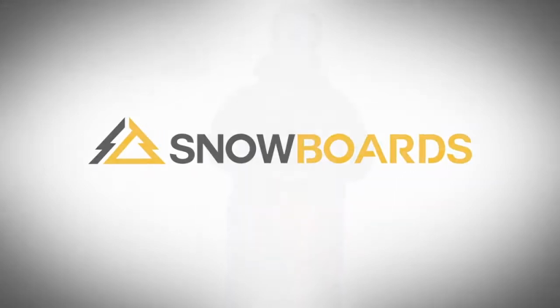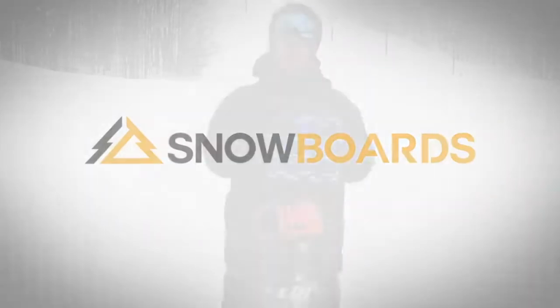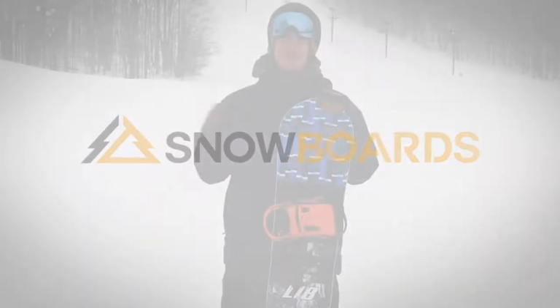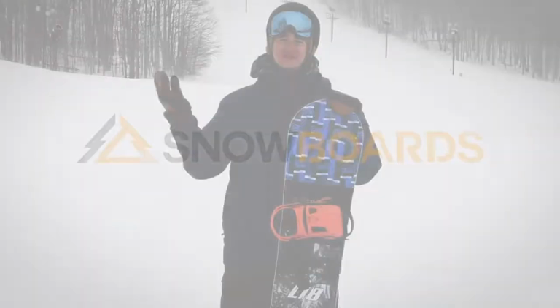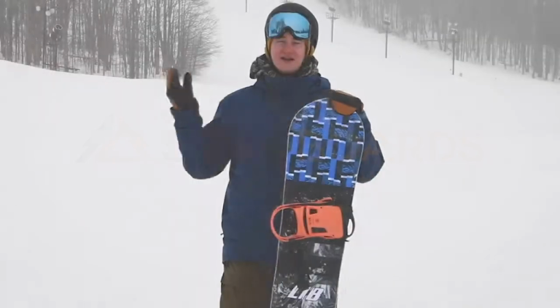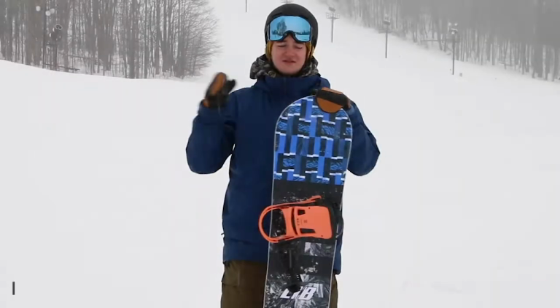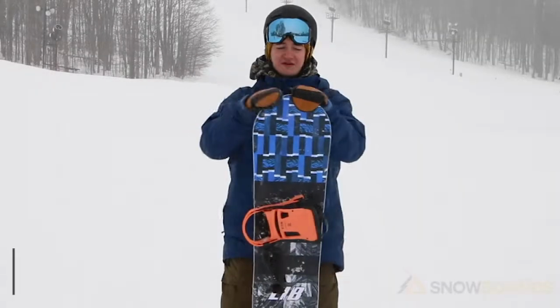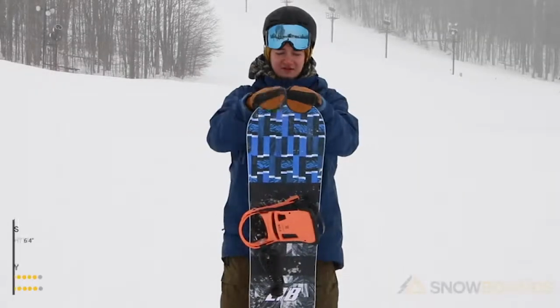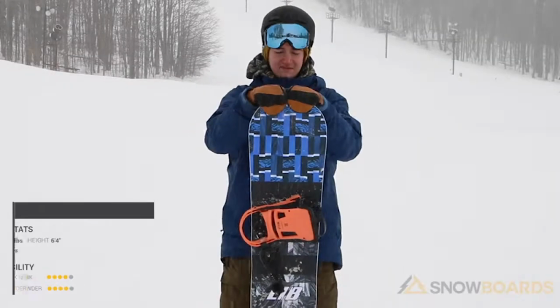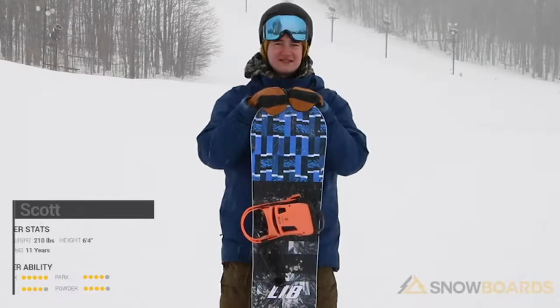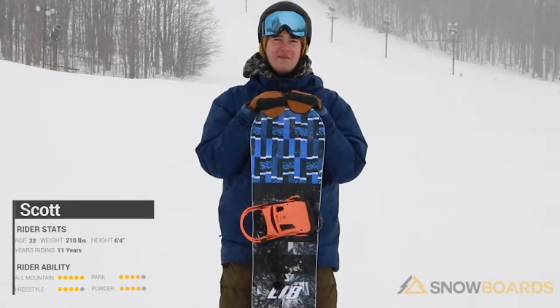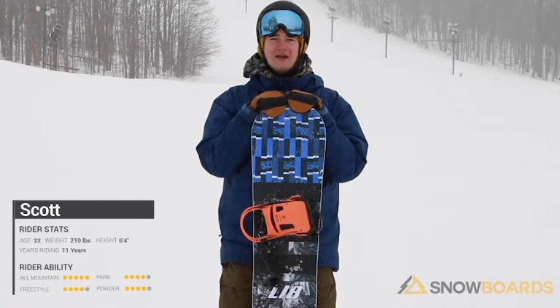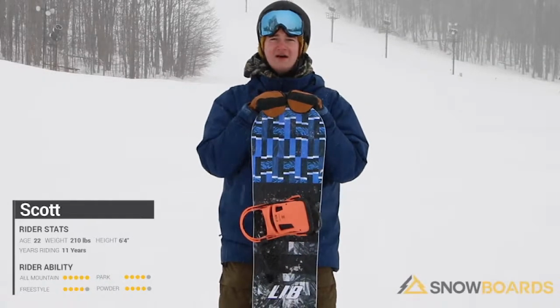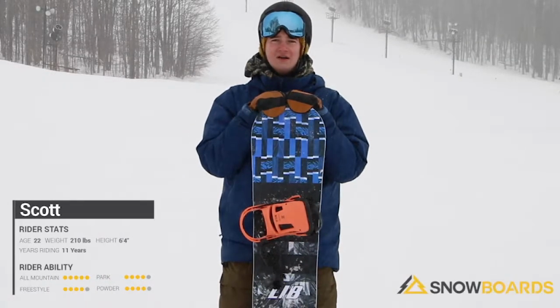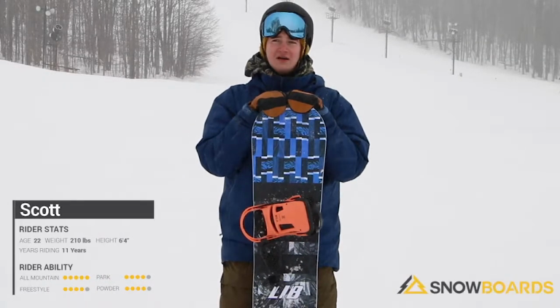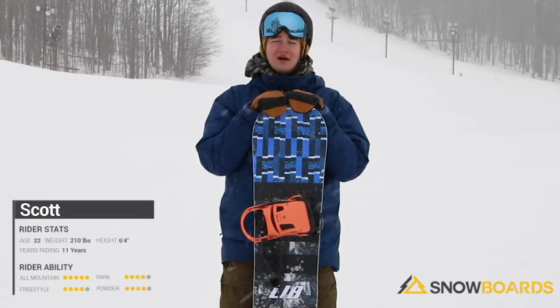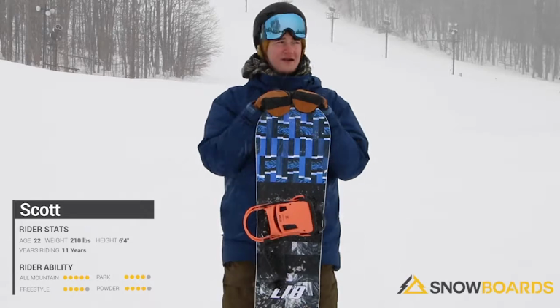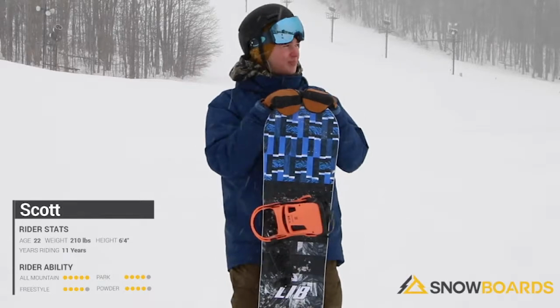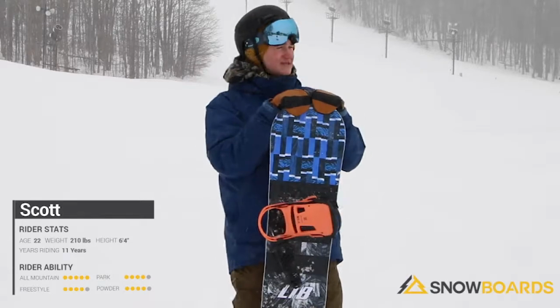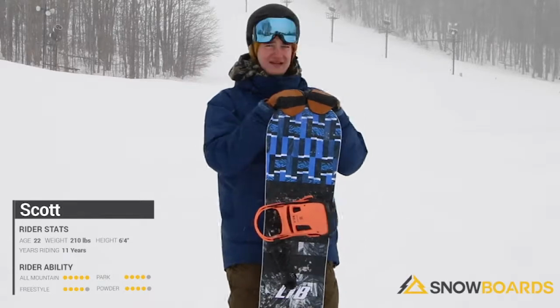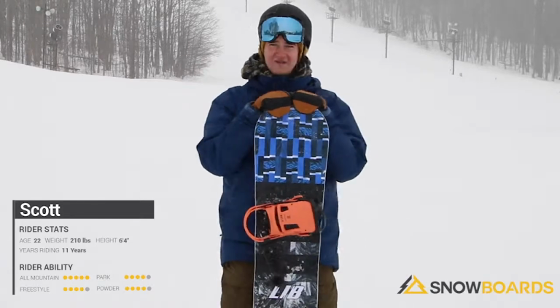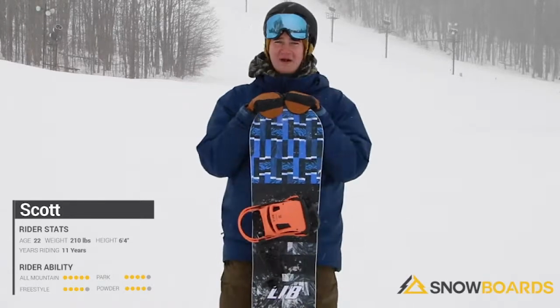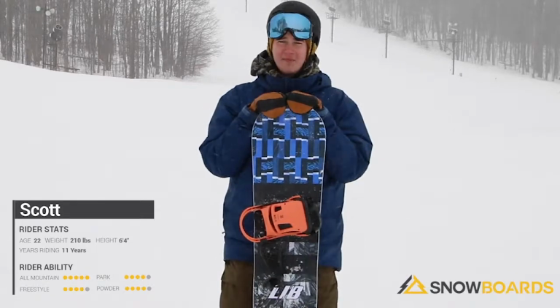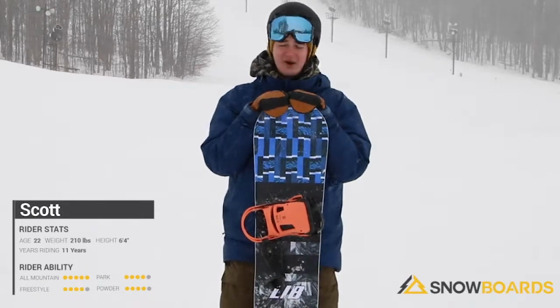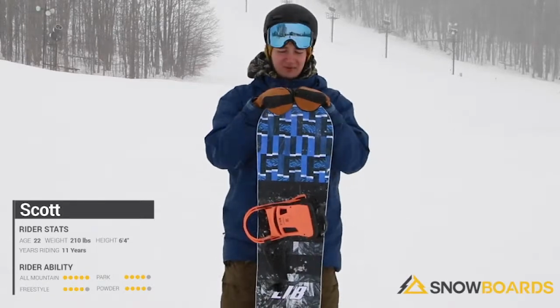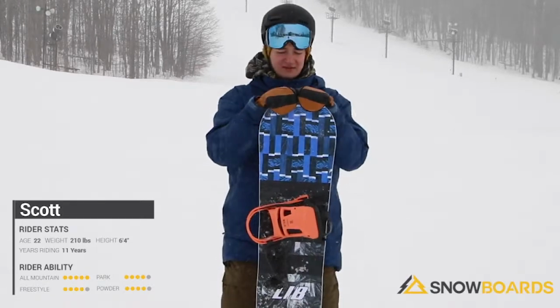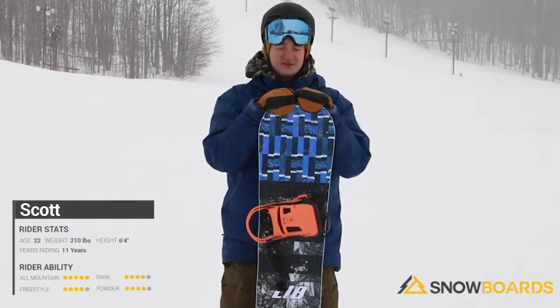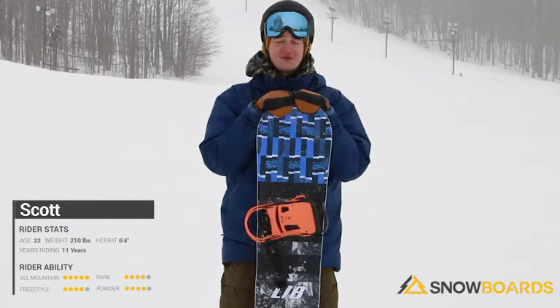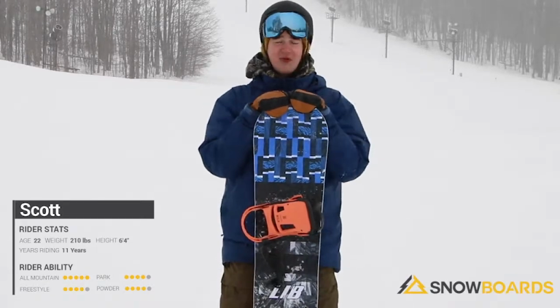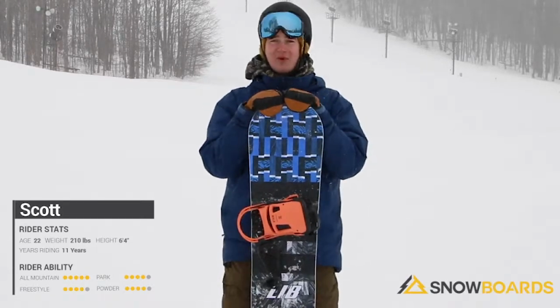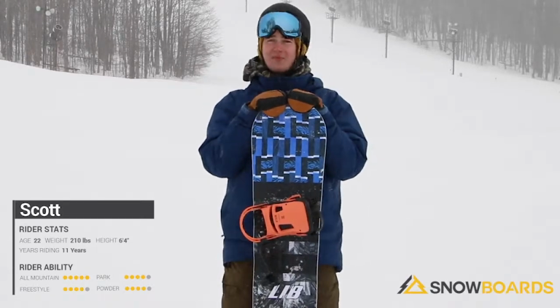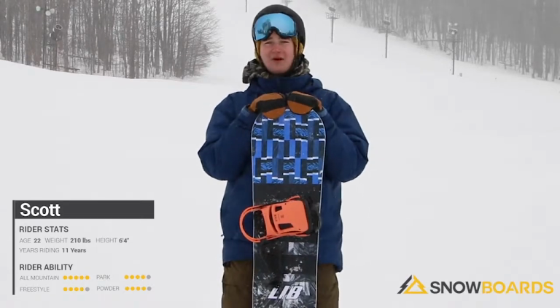Hi, my name is Scott. I just got off the Lib Tech Skate Banana. Not the best day for riding park, but this is a great park board.